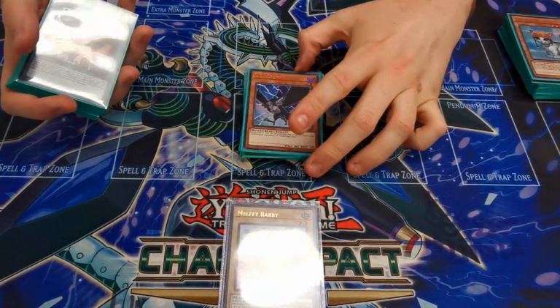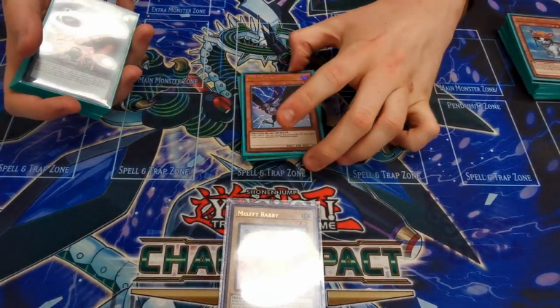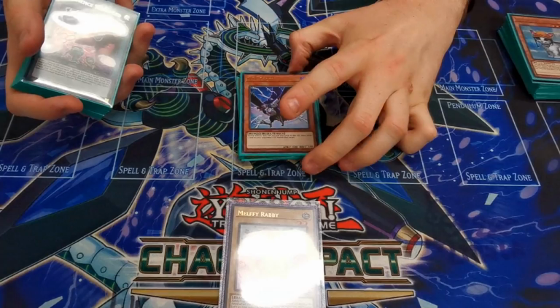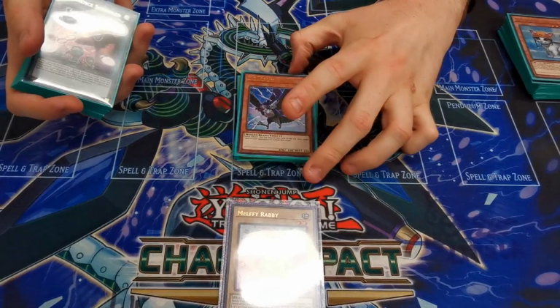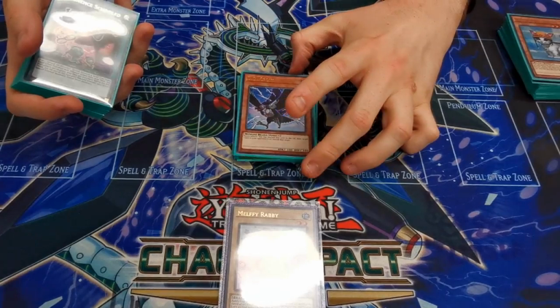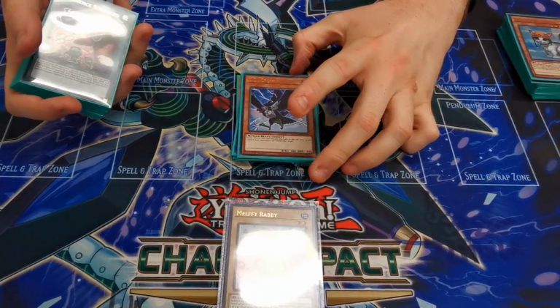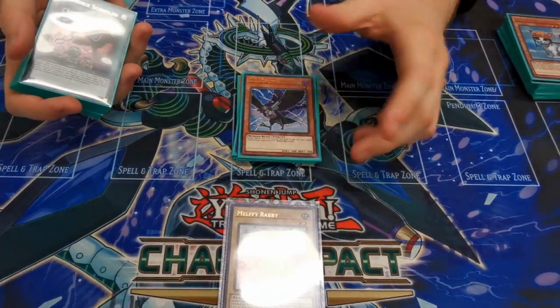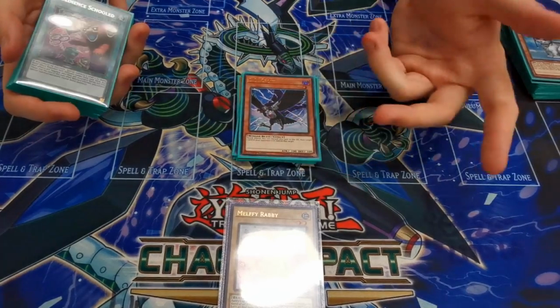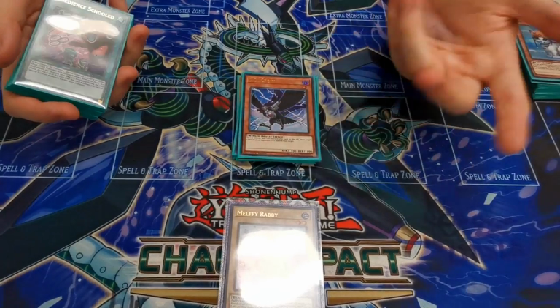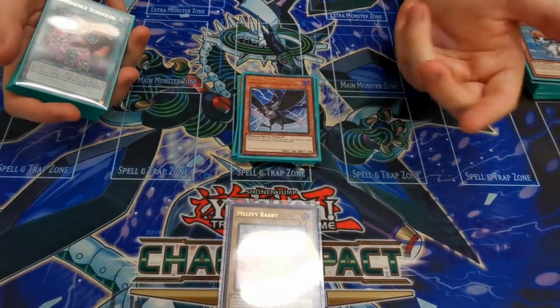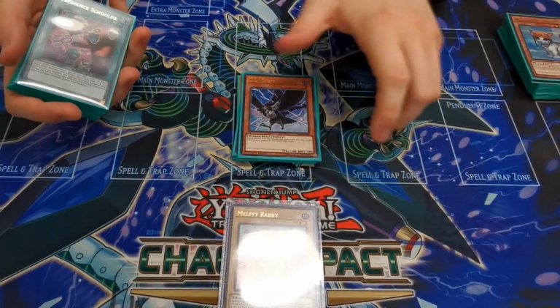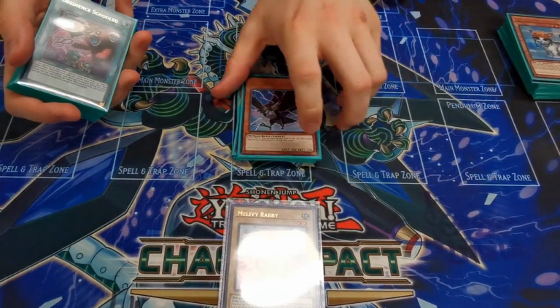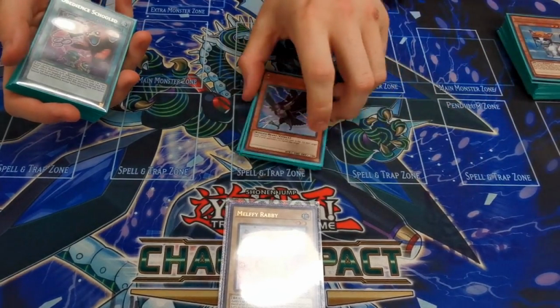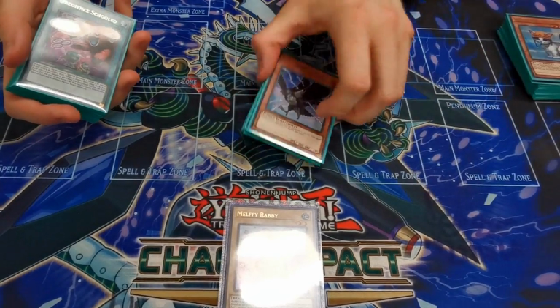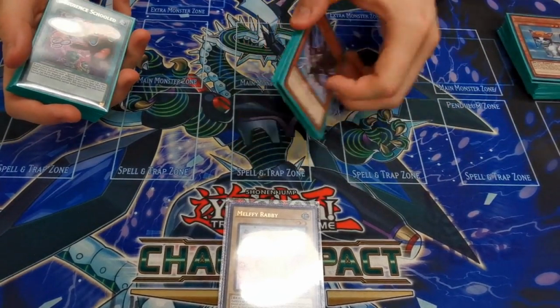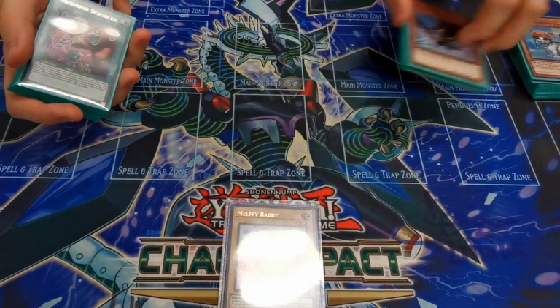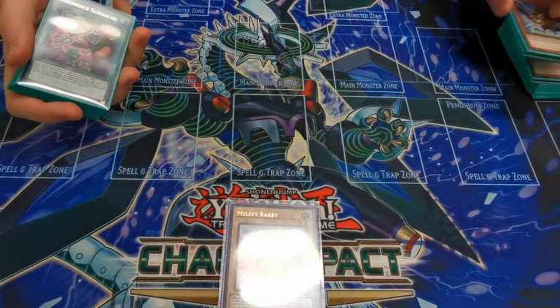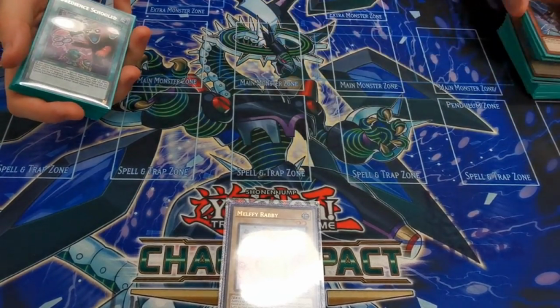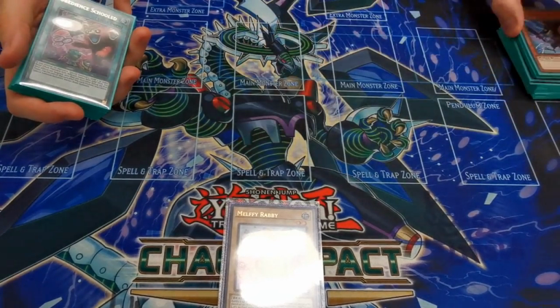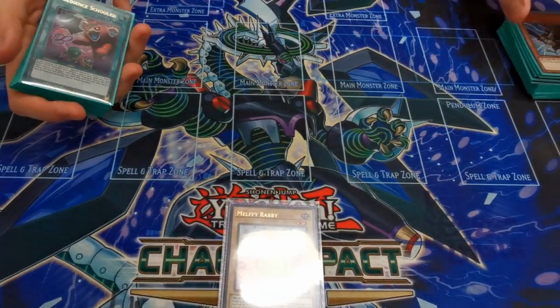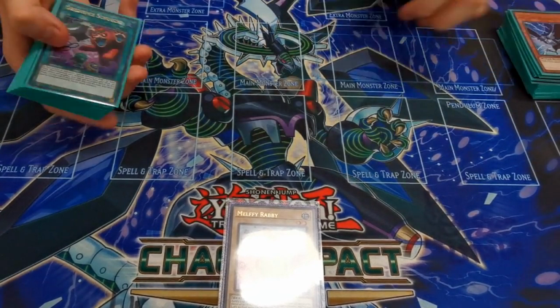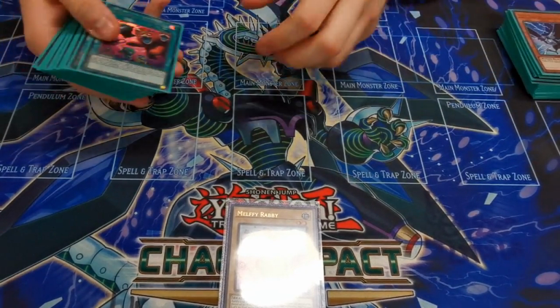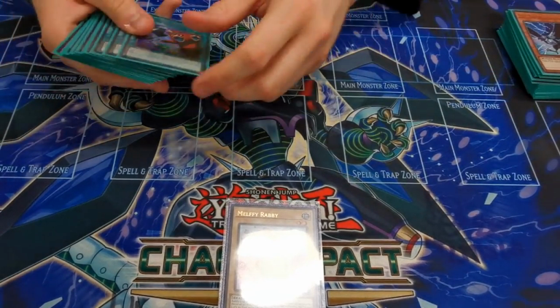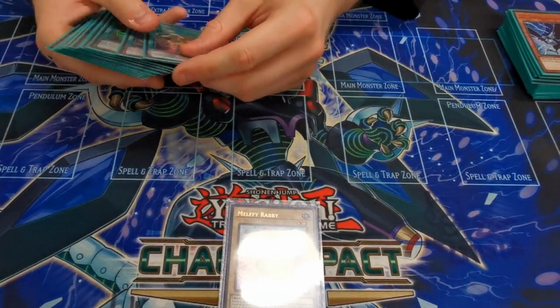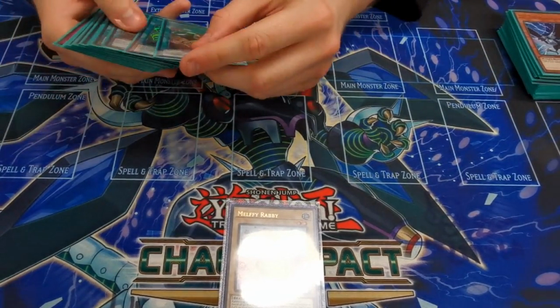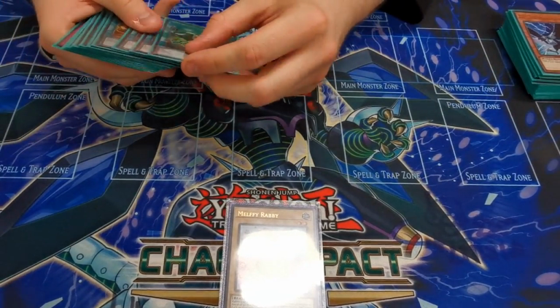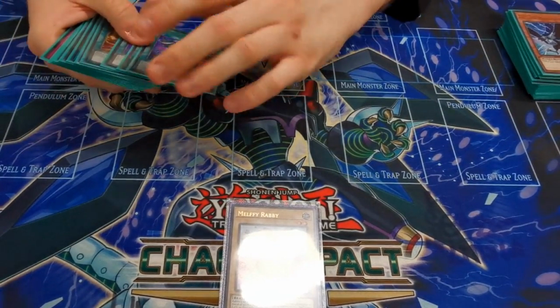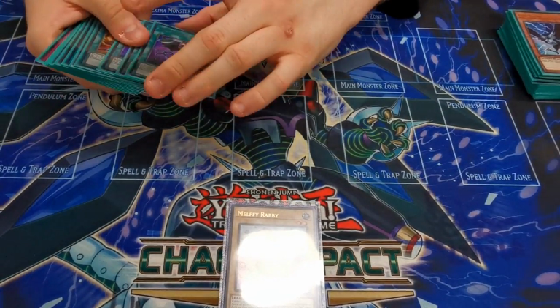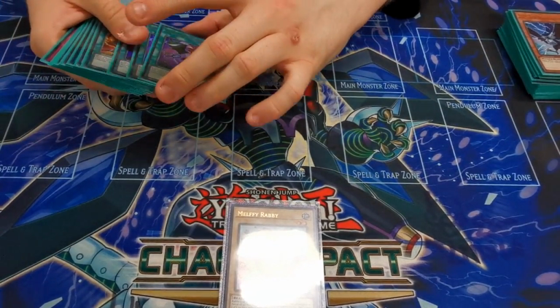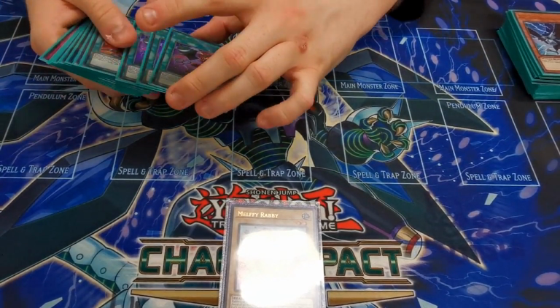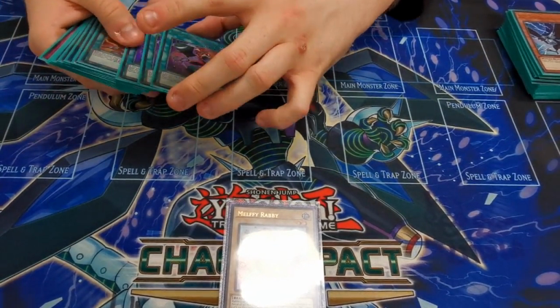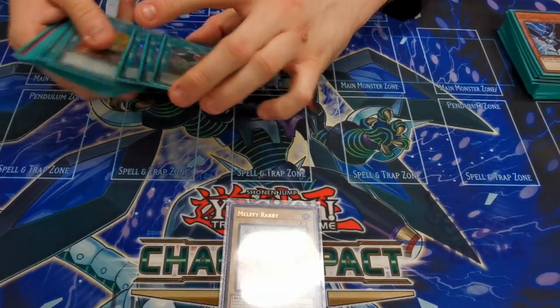For hand traps I played three Ash, two Nibiru, and a Crow — mostly standard as far as I can tell. One Crow because it's searchable, and Nibiru because it hits Revolt things.